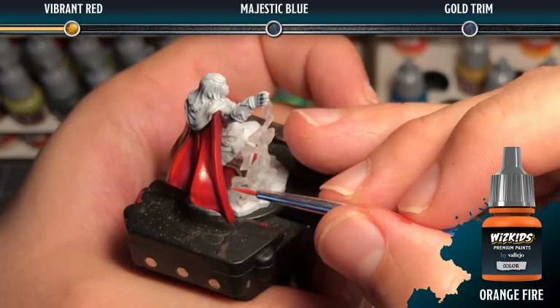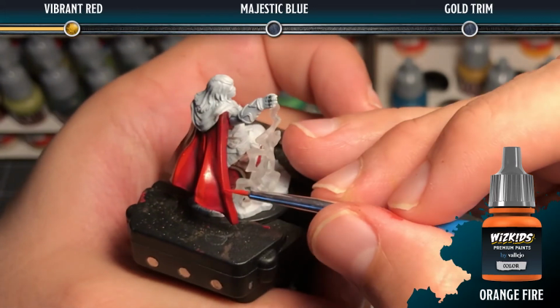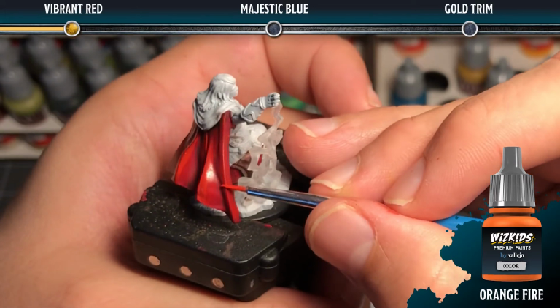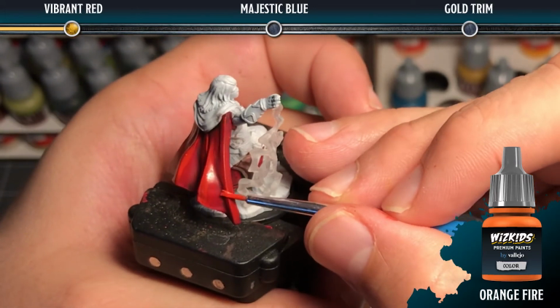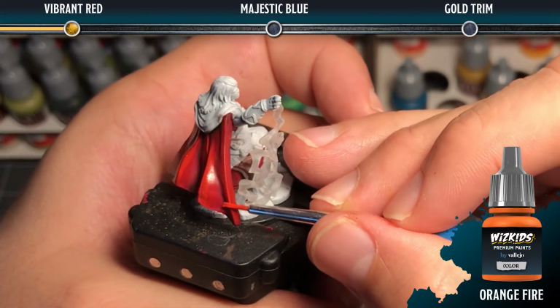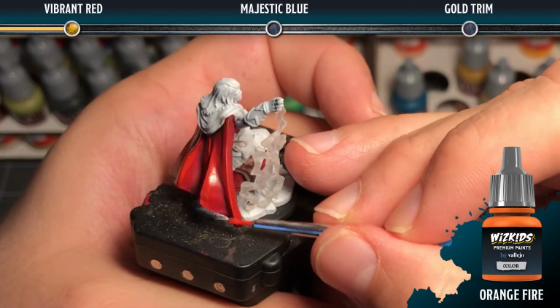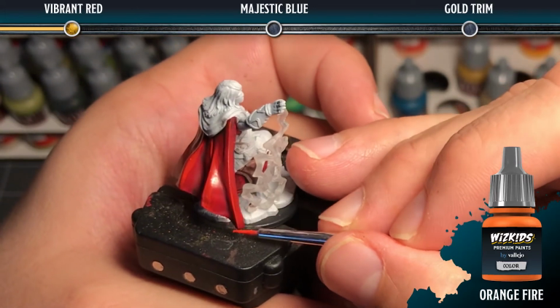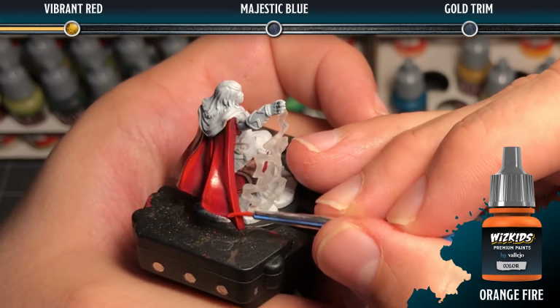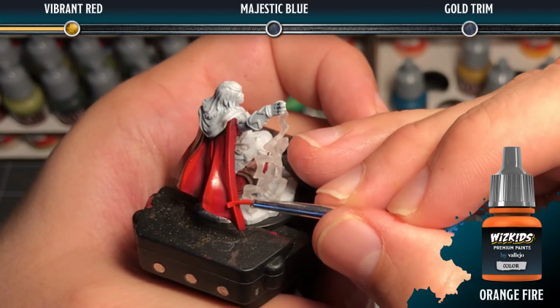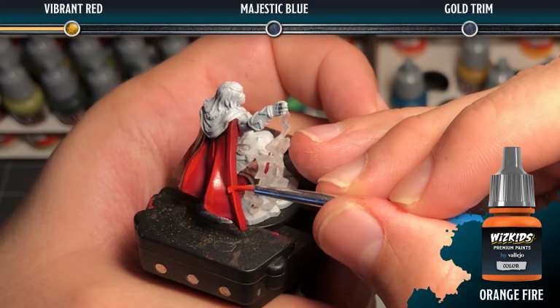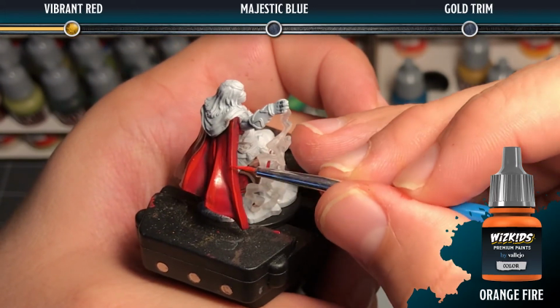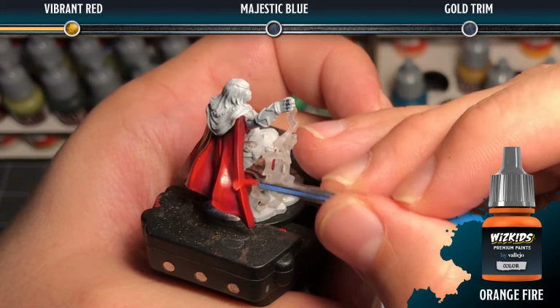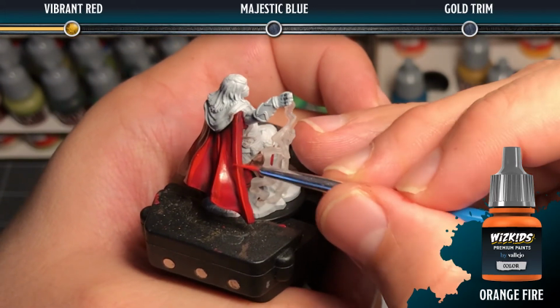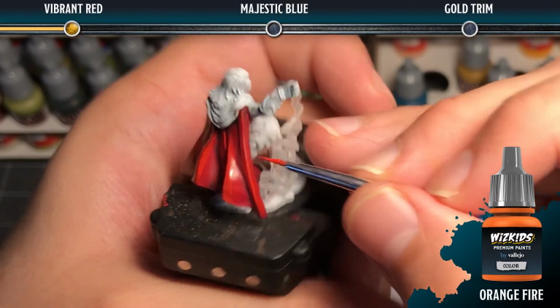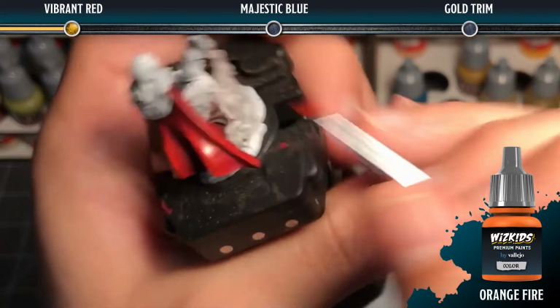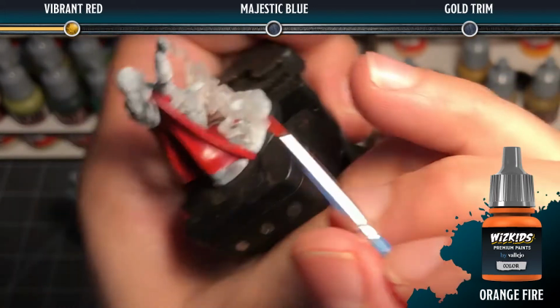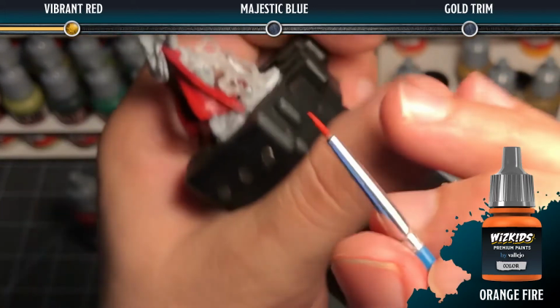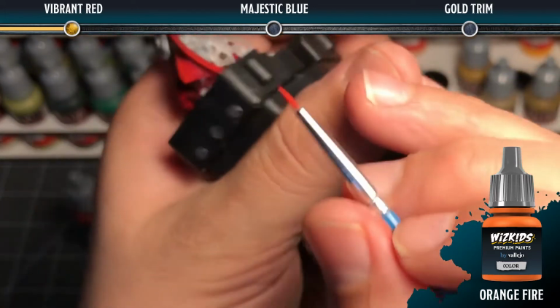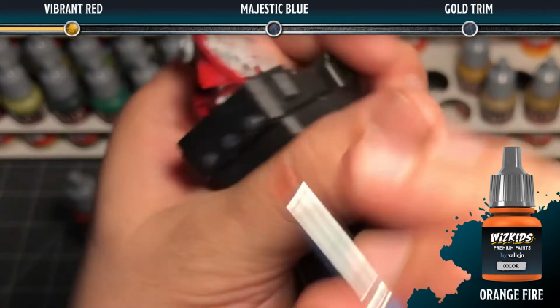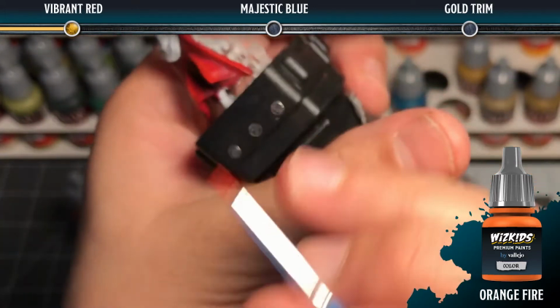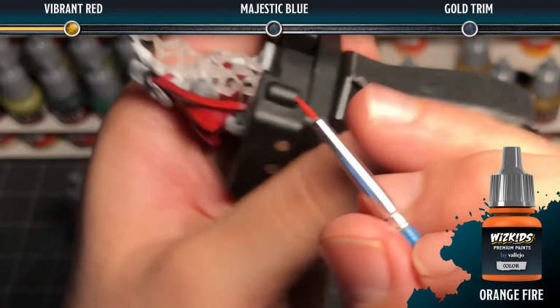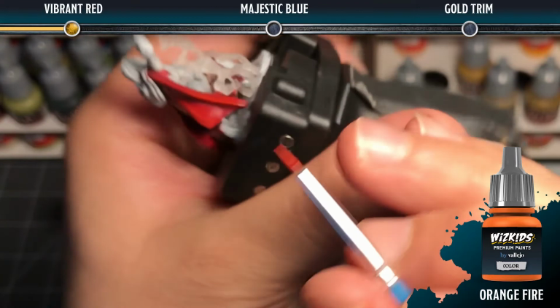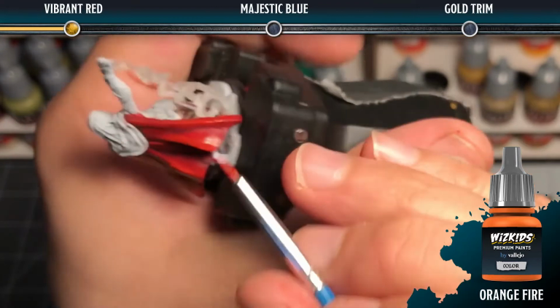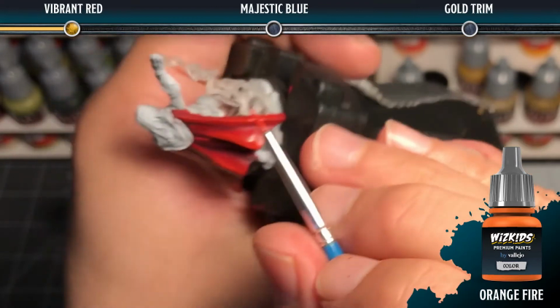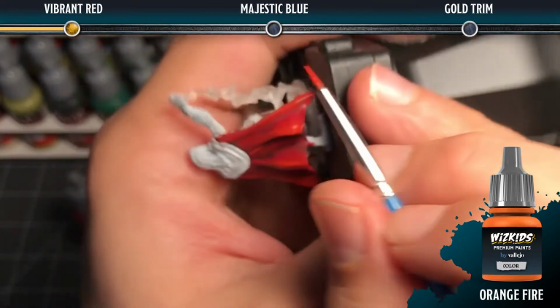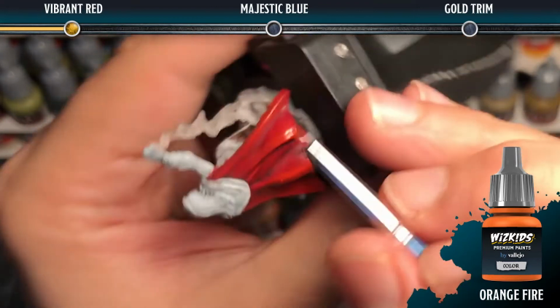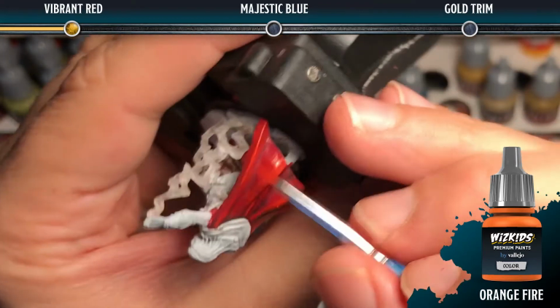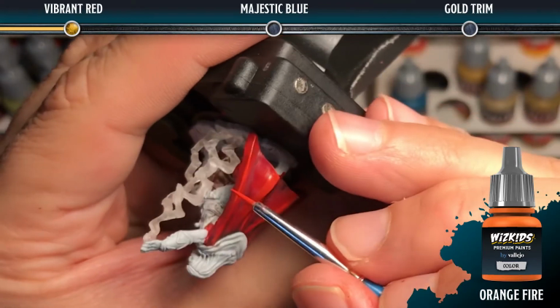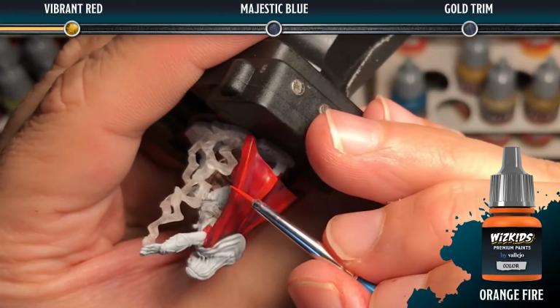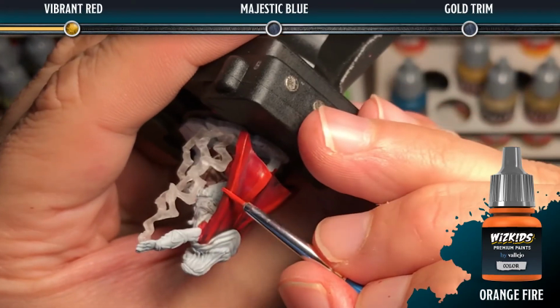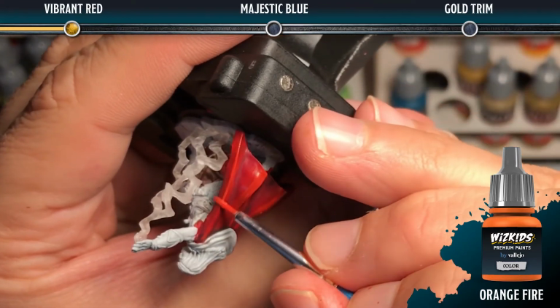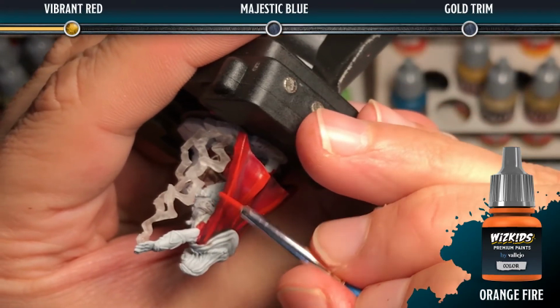For sharp edges, you can use the side of your brush, as I'm doing here, in order to catch that edge.